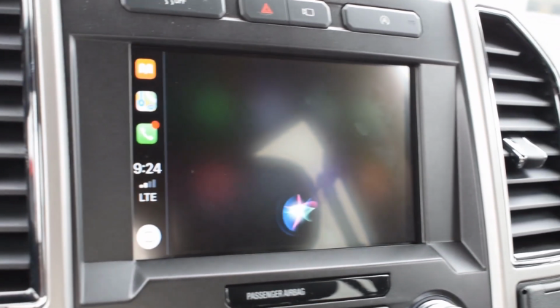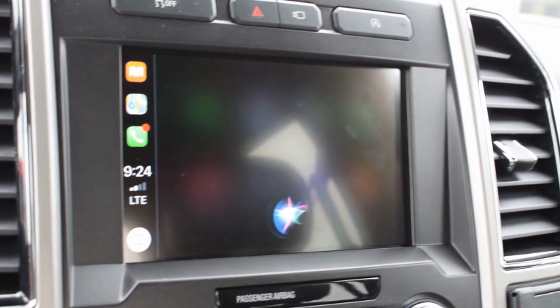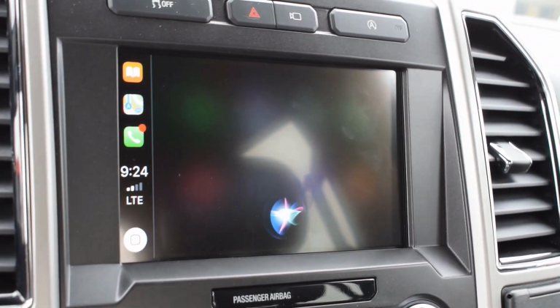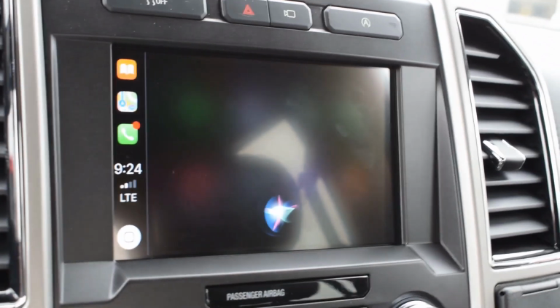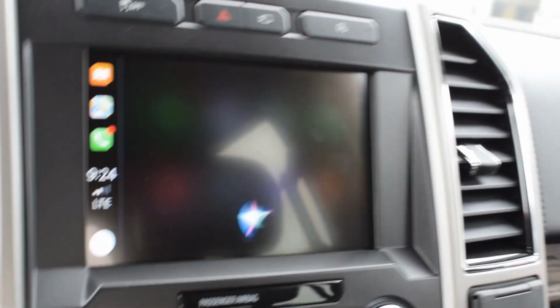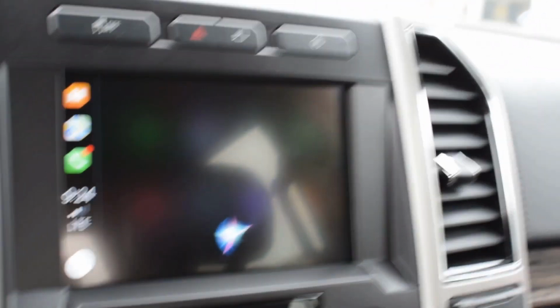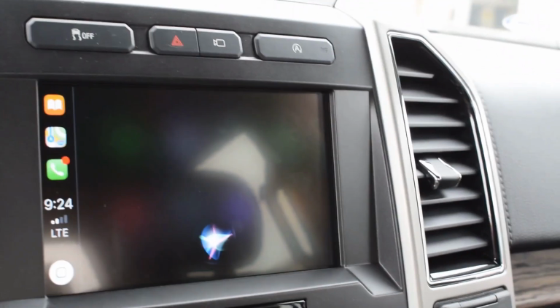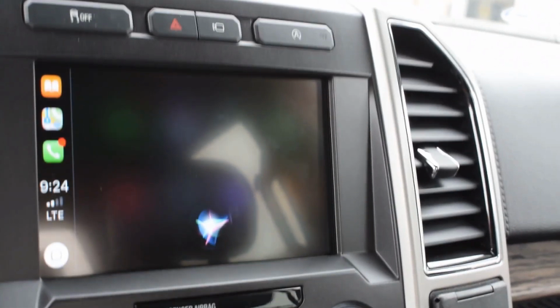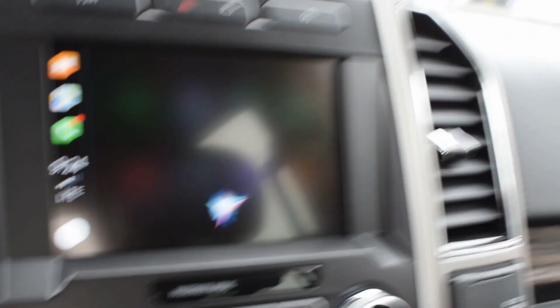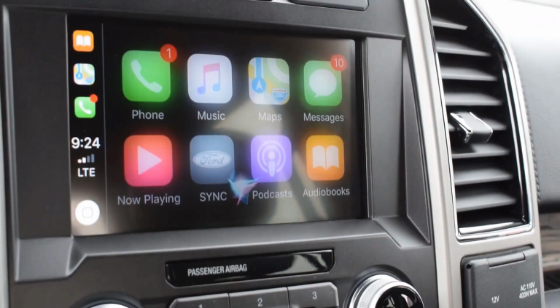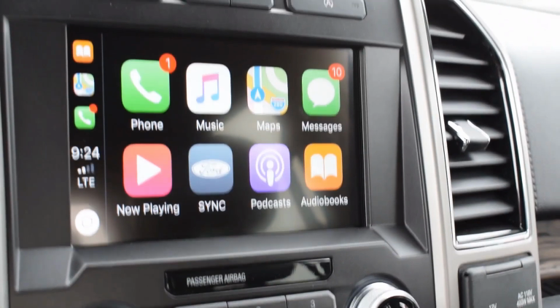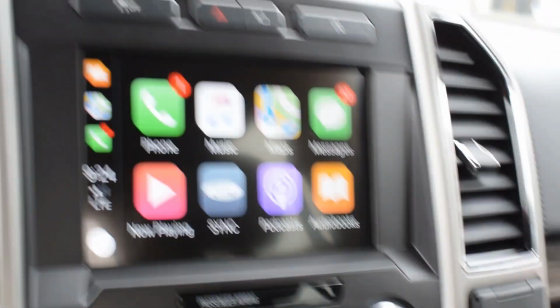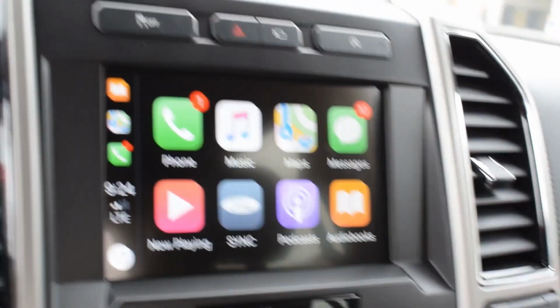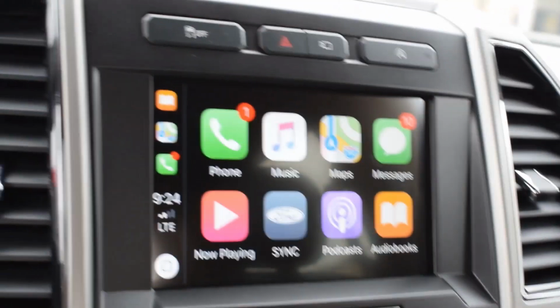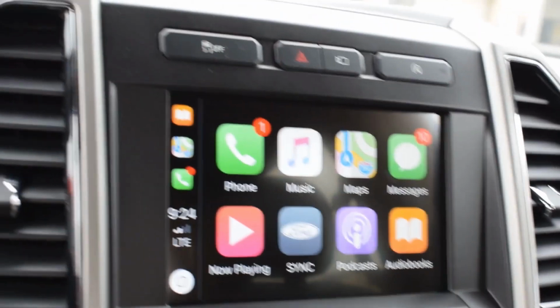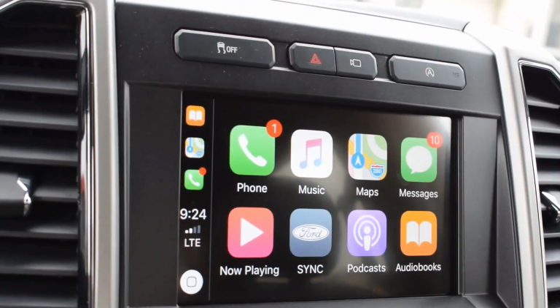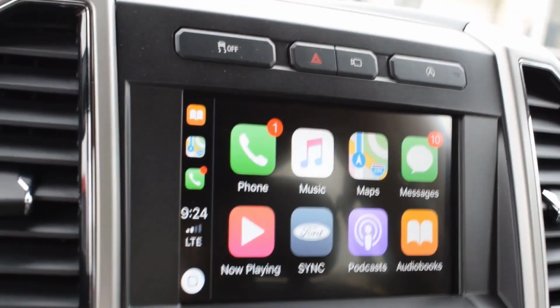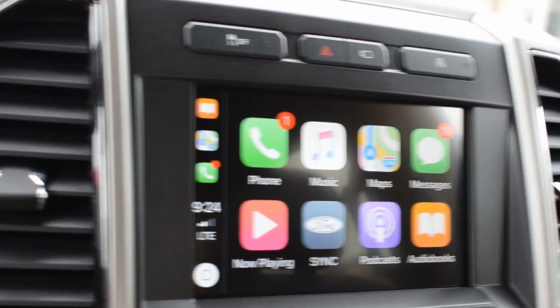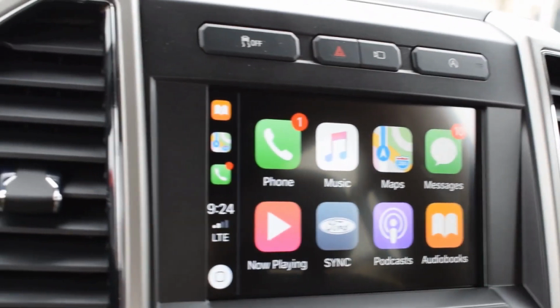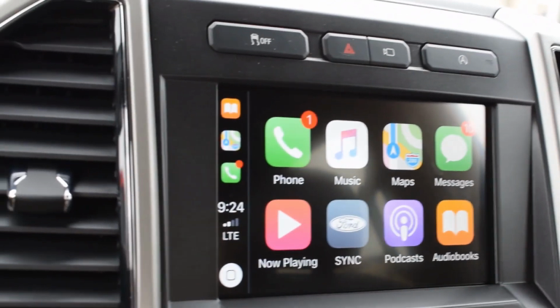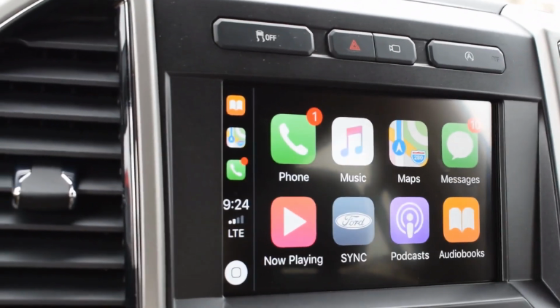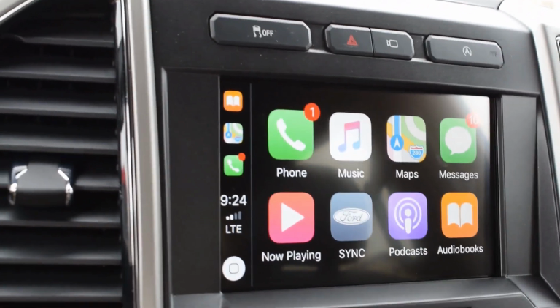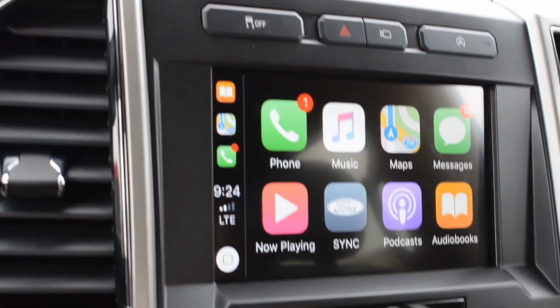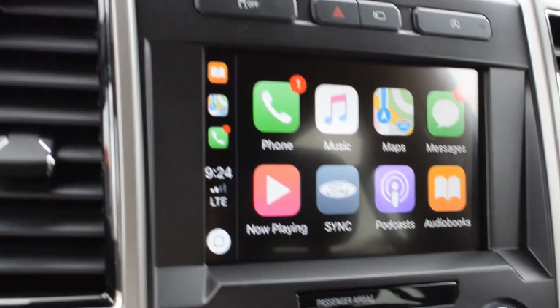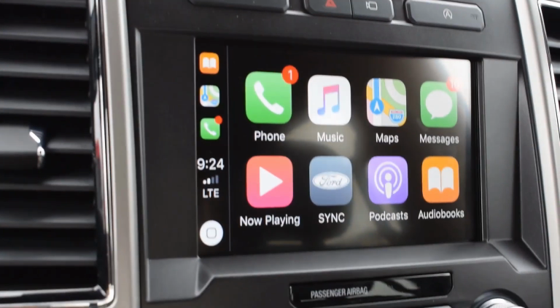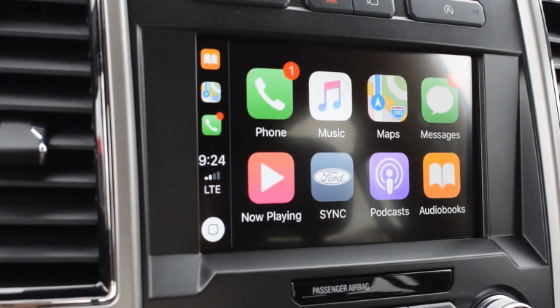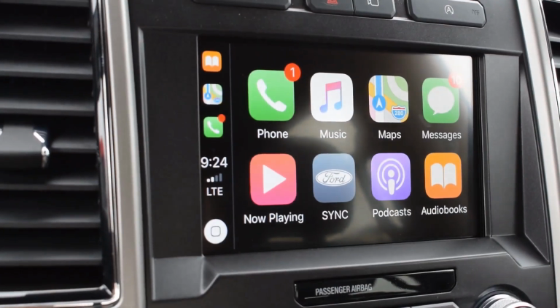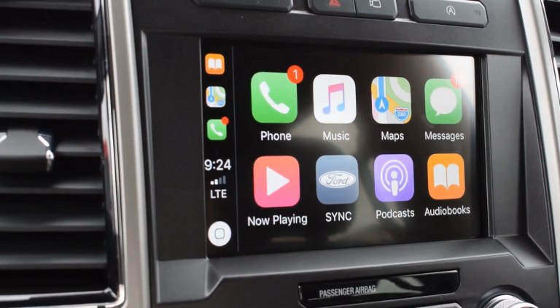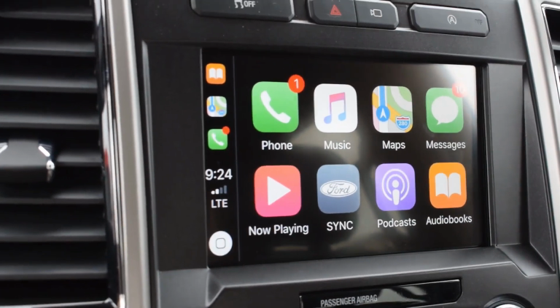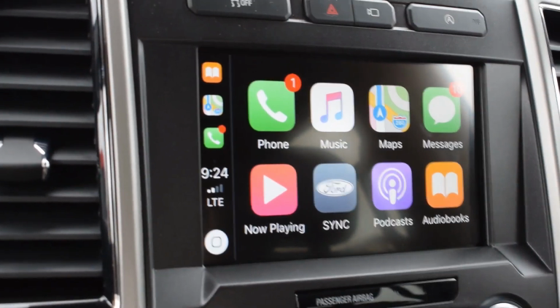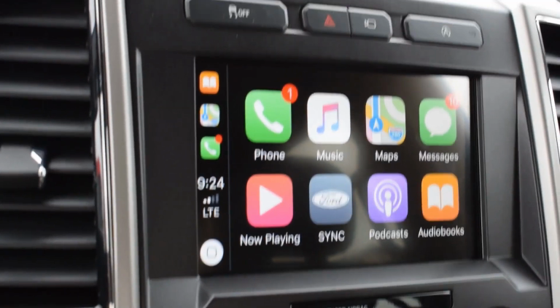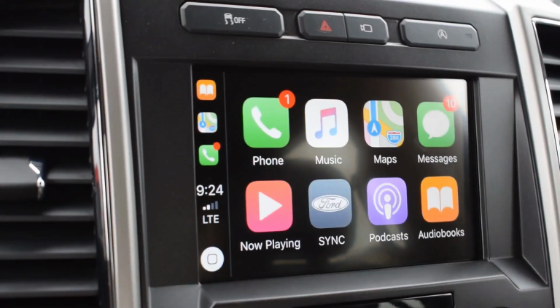So that's just a simple look at Apple CarPlay. You can see it's a great feature and it's really easy to use. Thanks for watching.